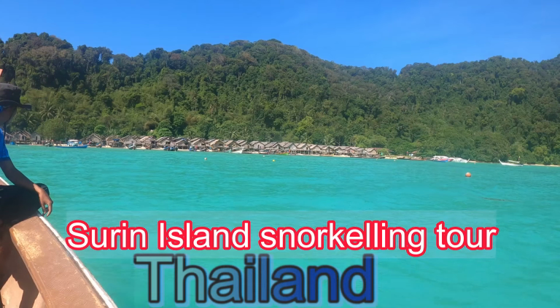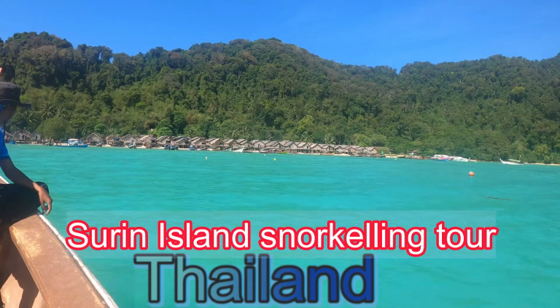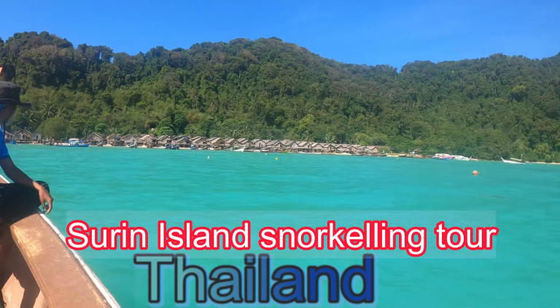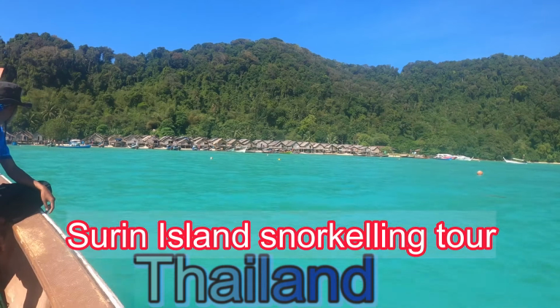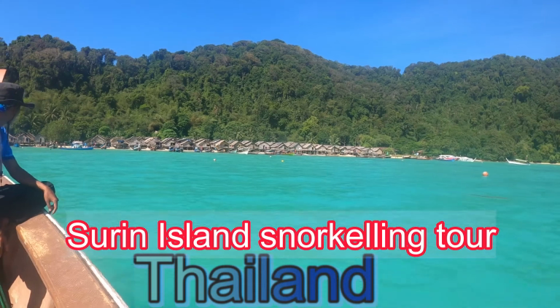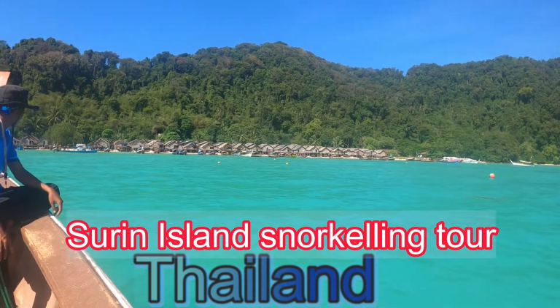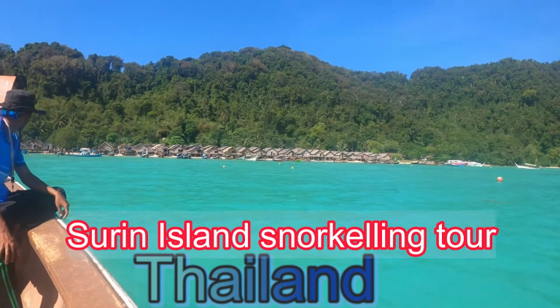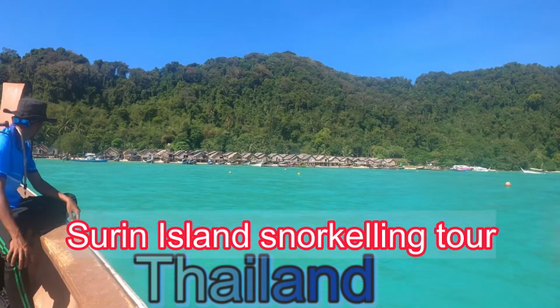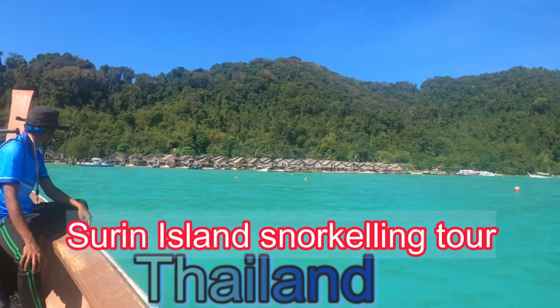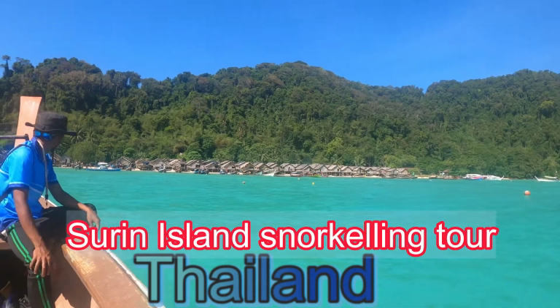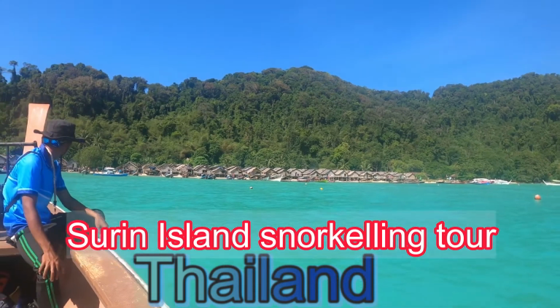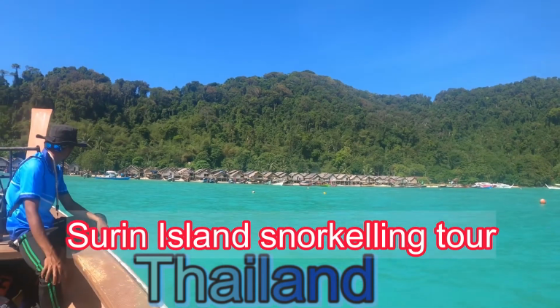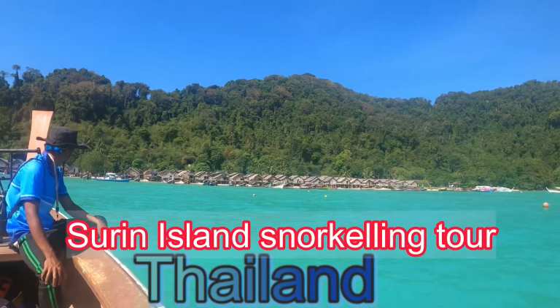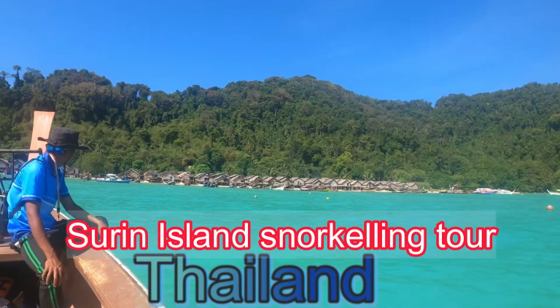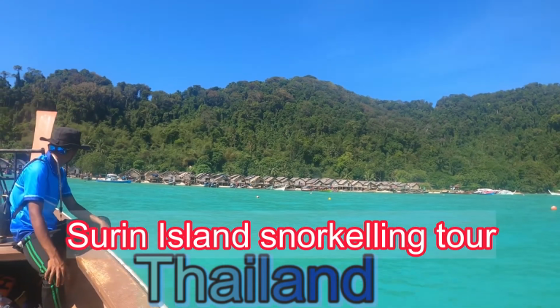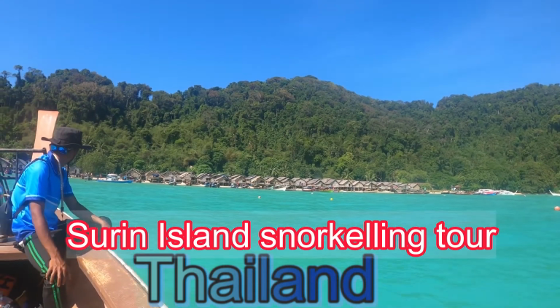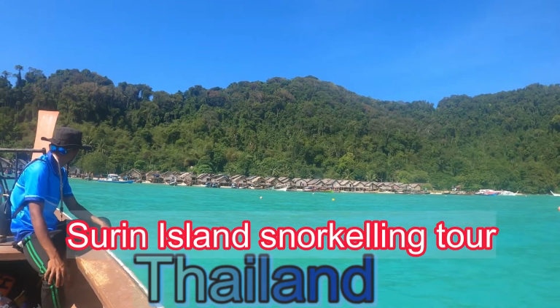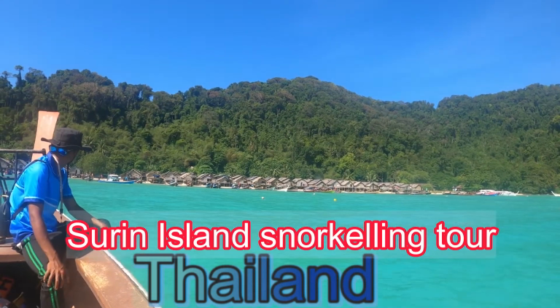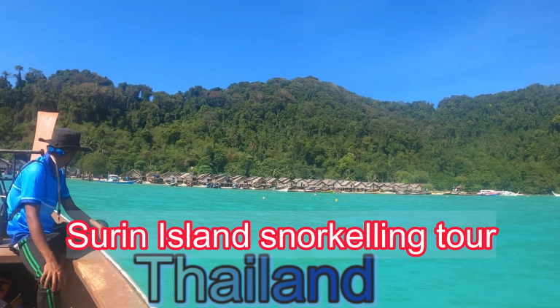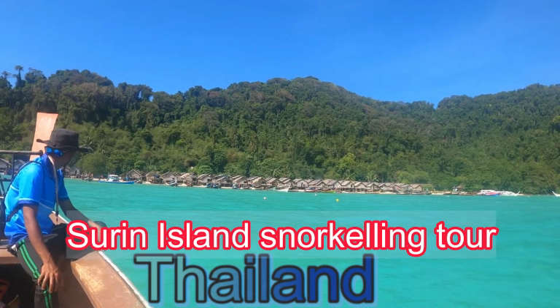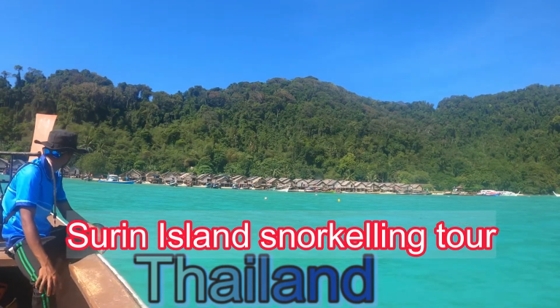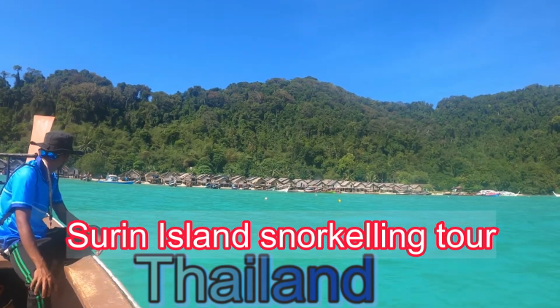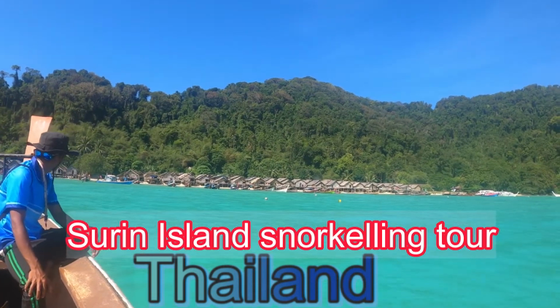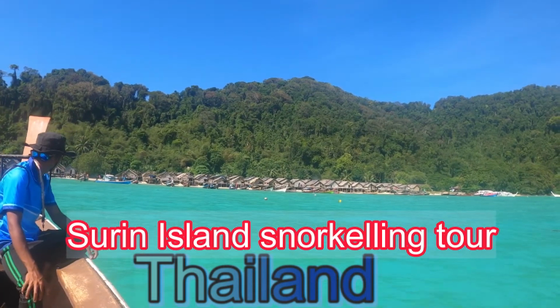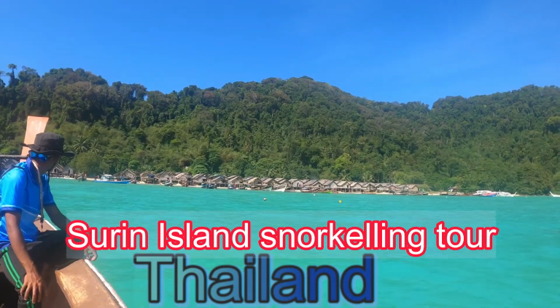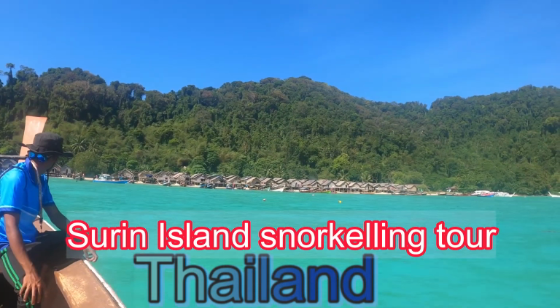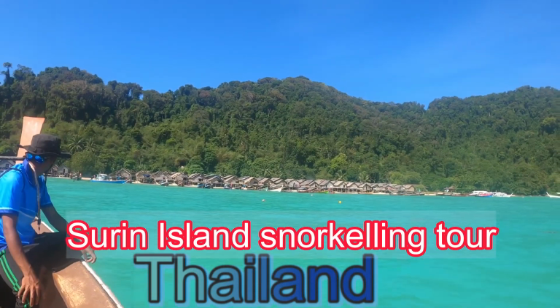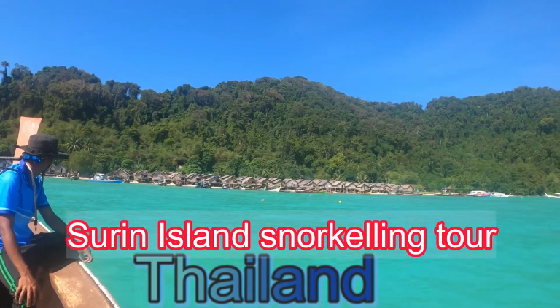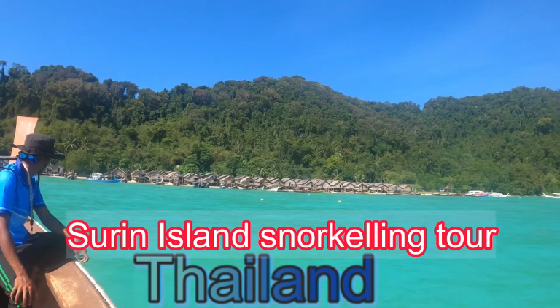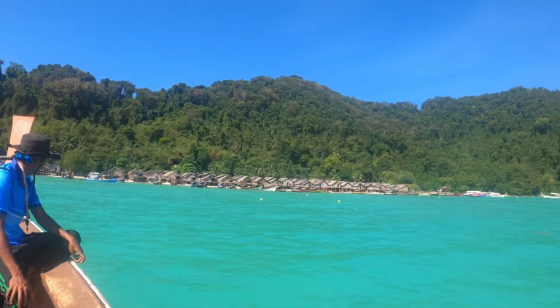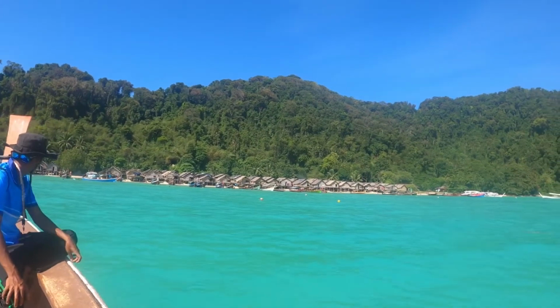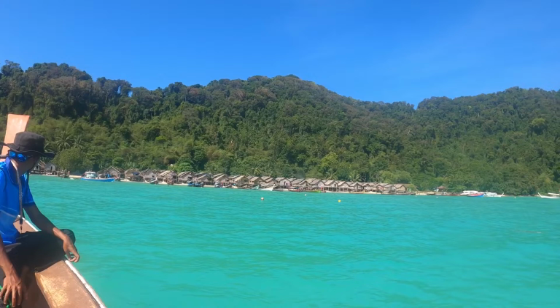This video is about Surin Island snorkeling tour in Thailand.